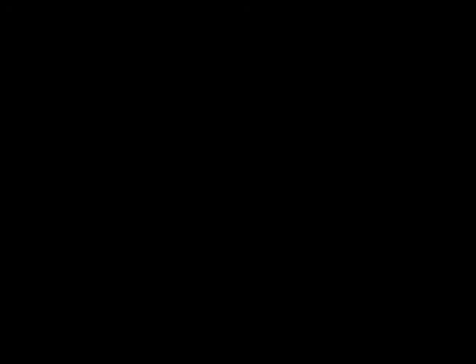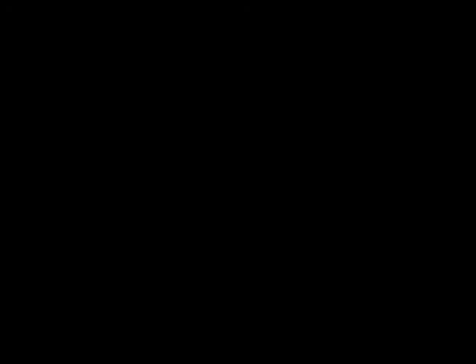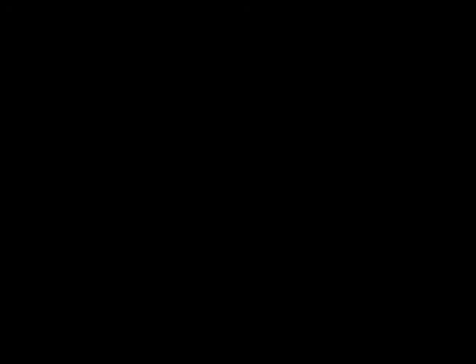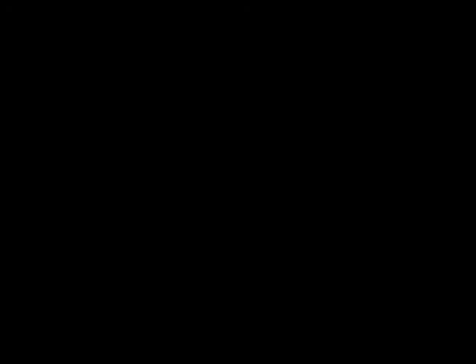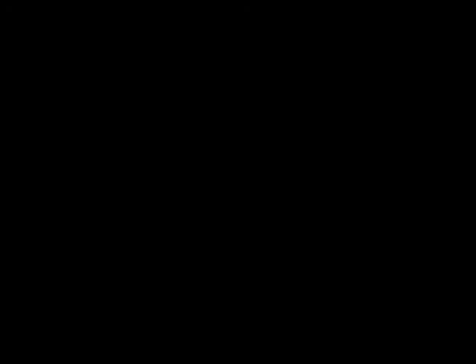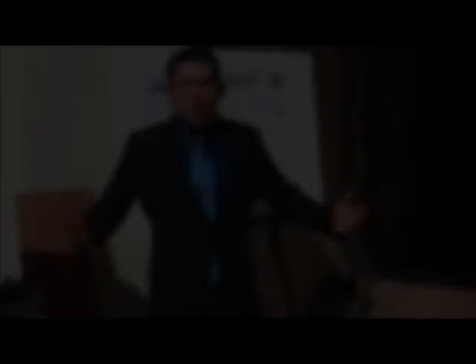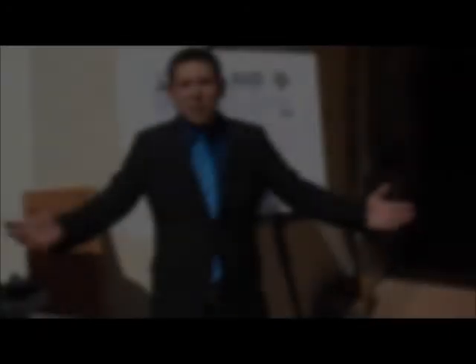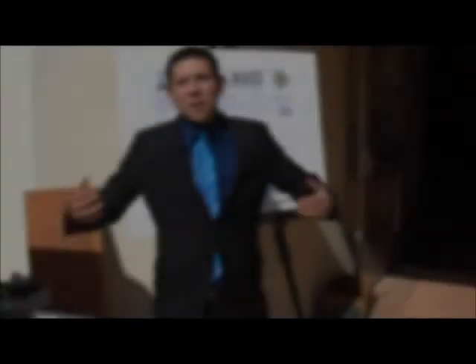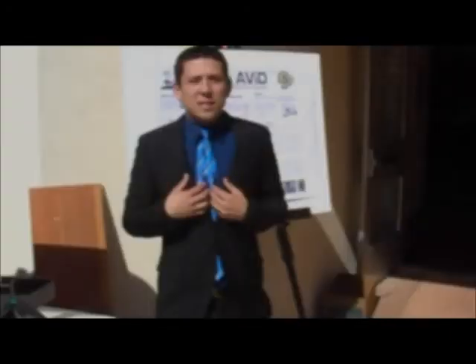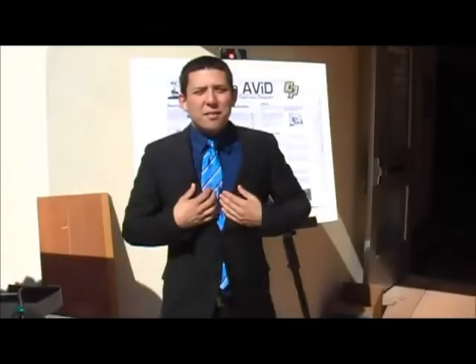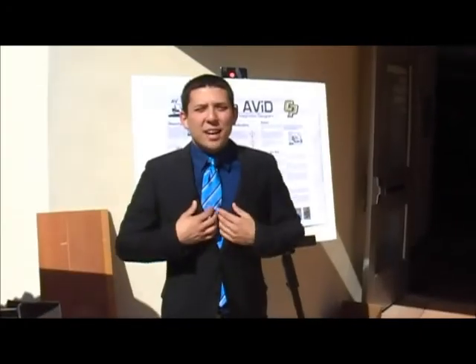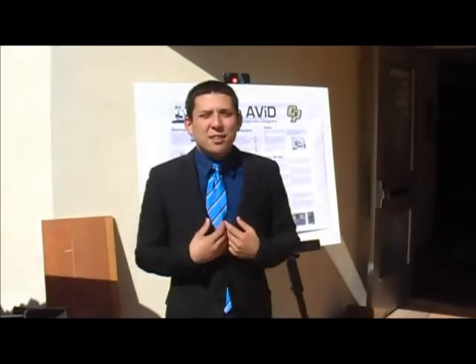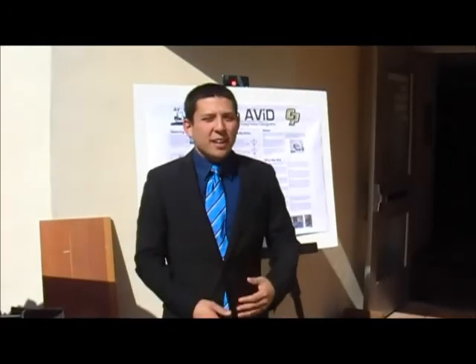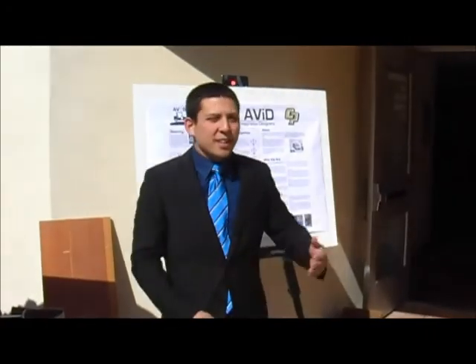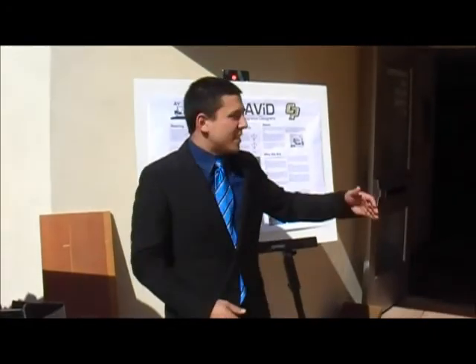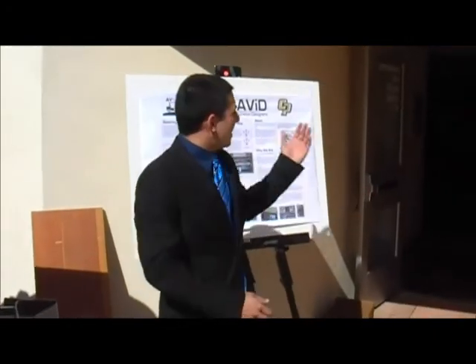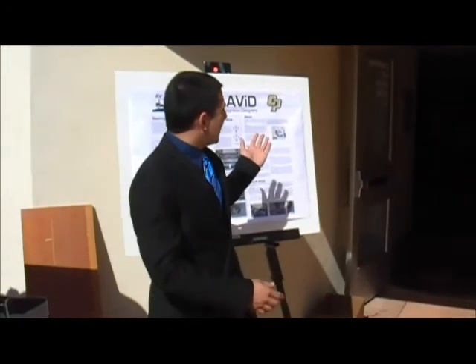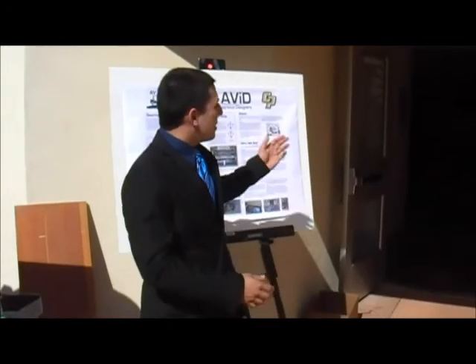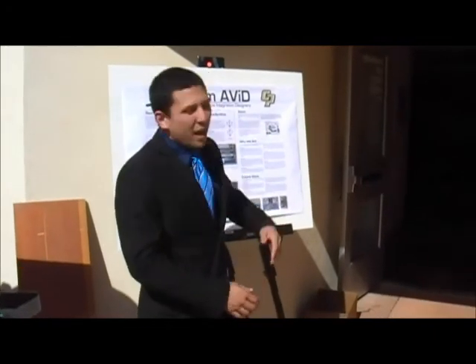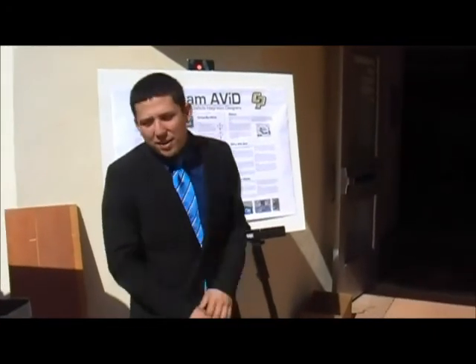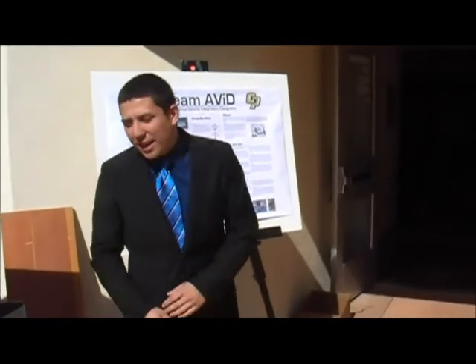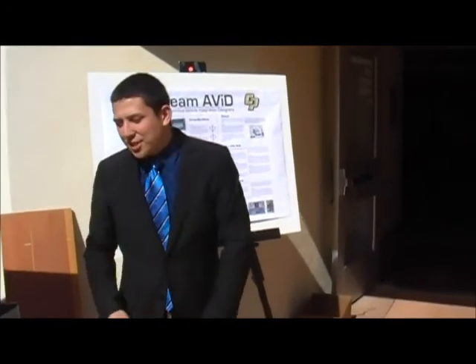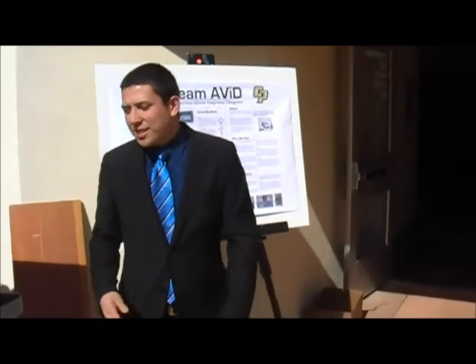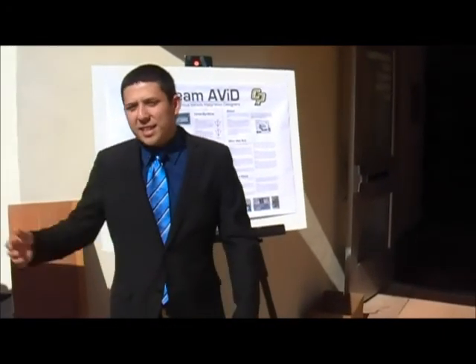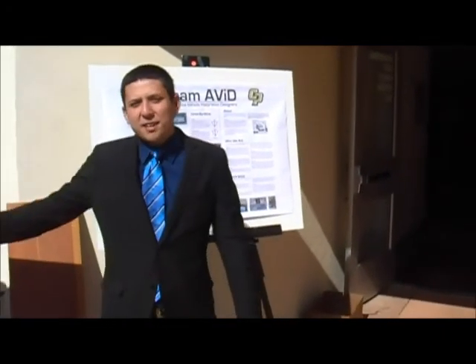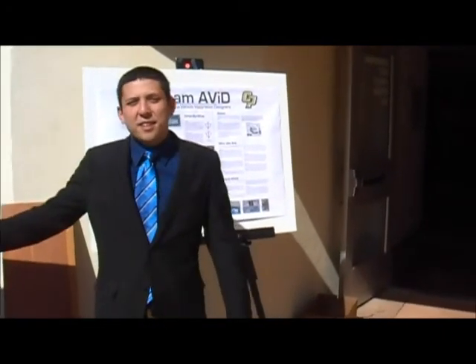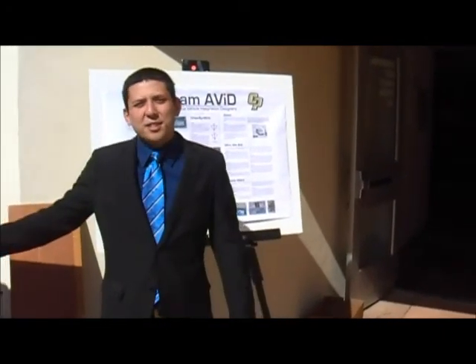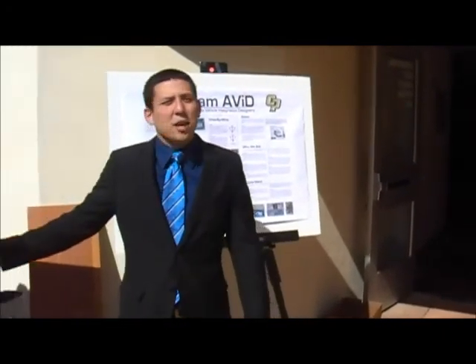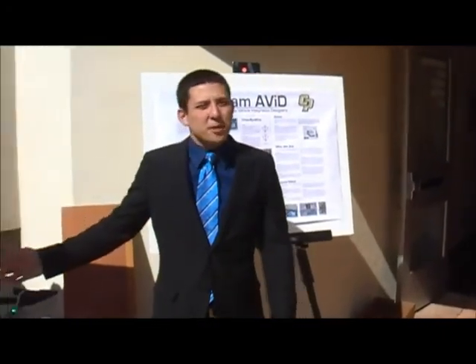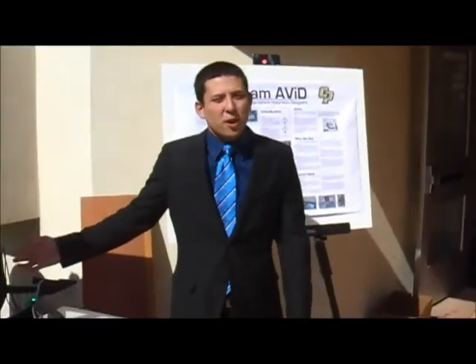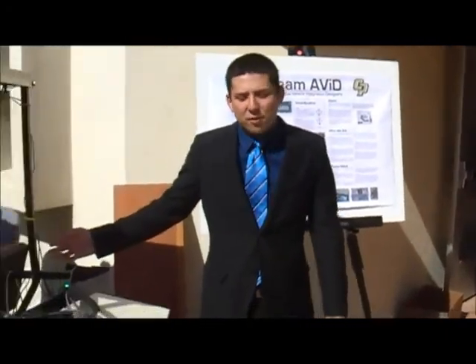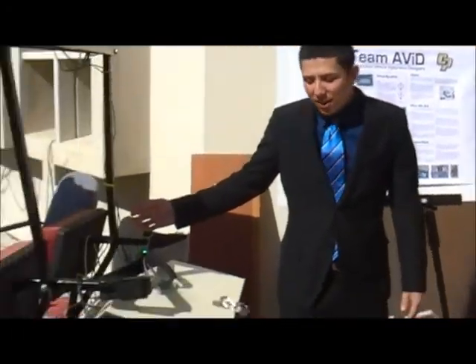Hey everyone, my name is David Allender and this is Team Avid, as you can see here, the Autonomous Golf Cart.